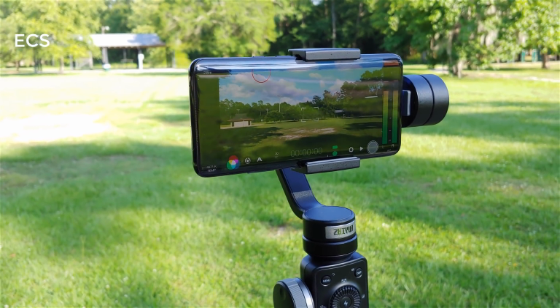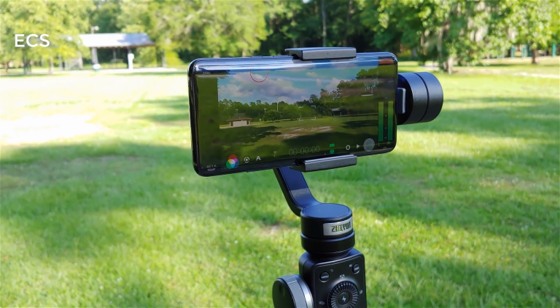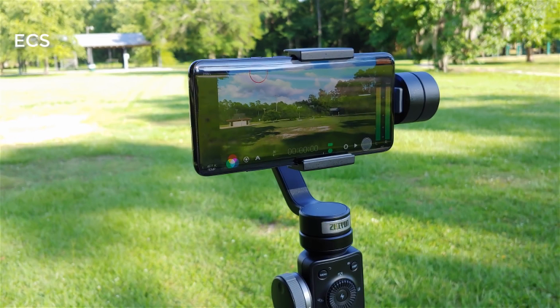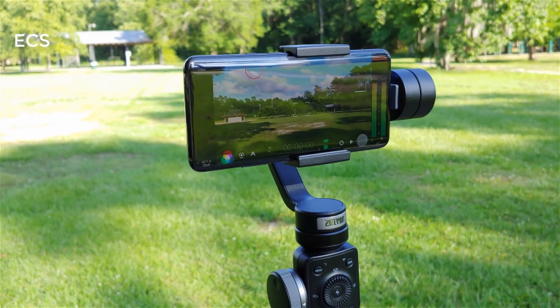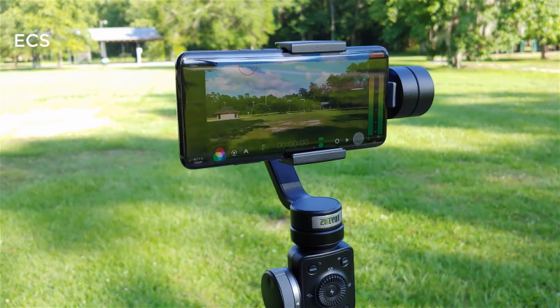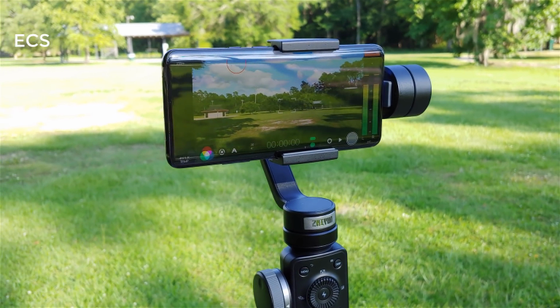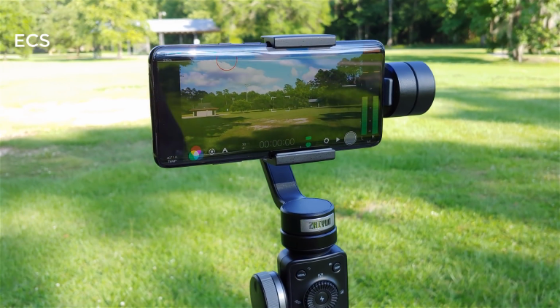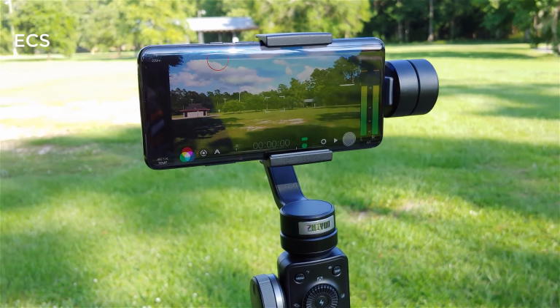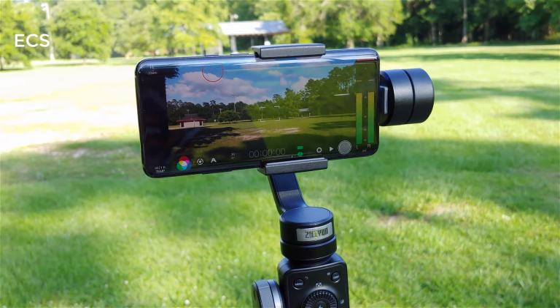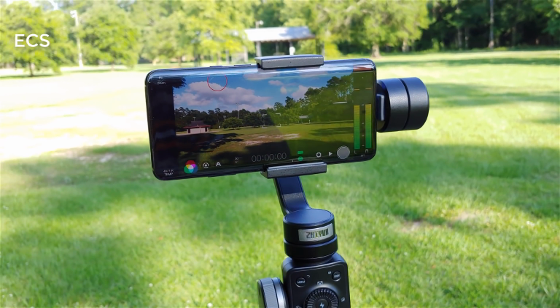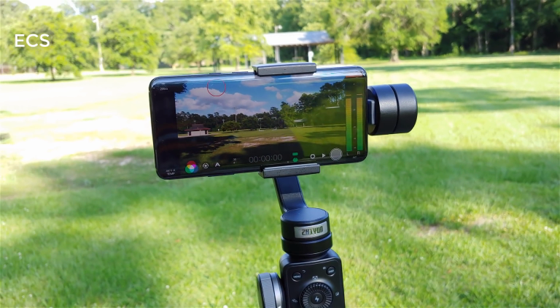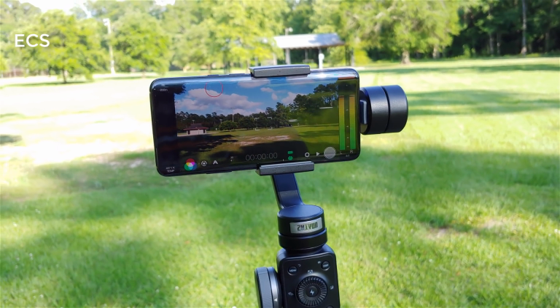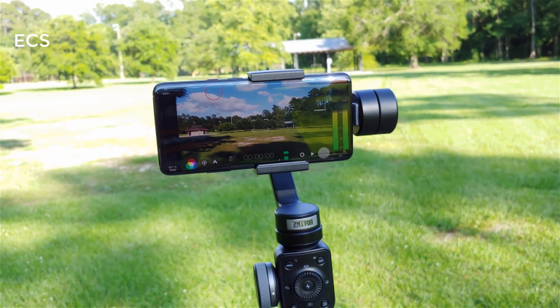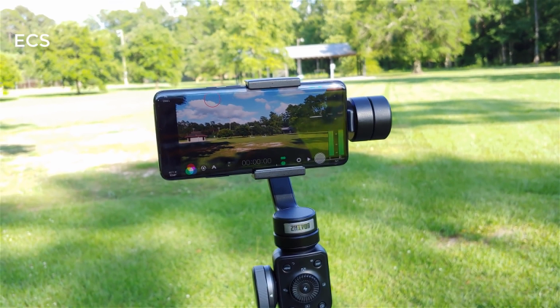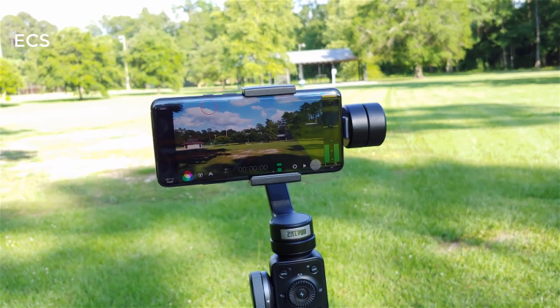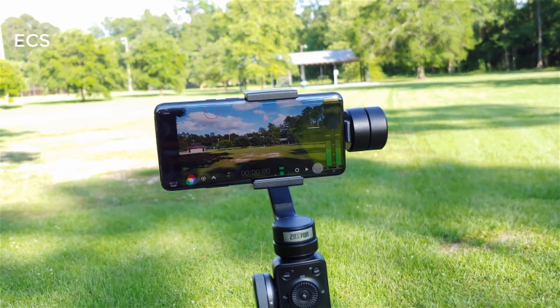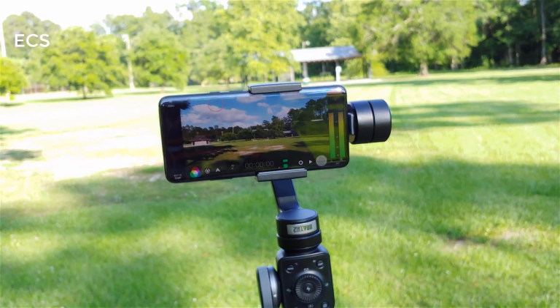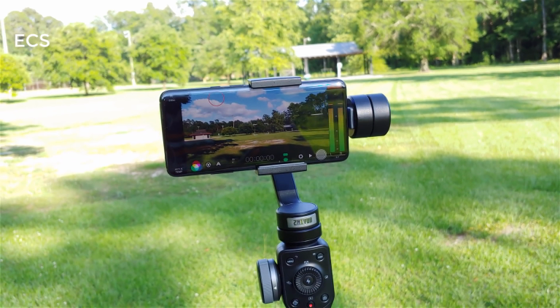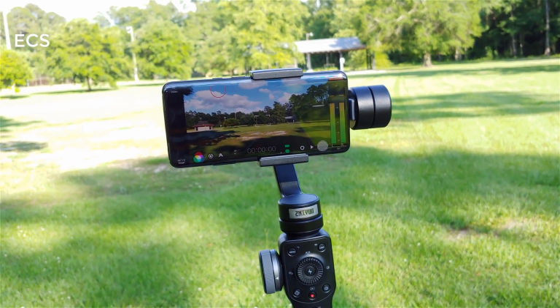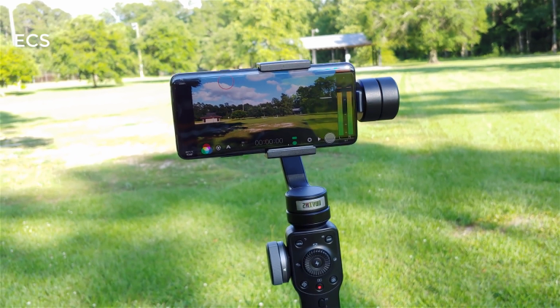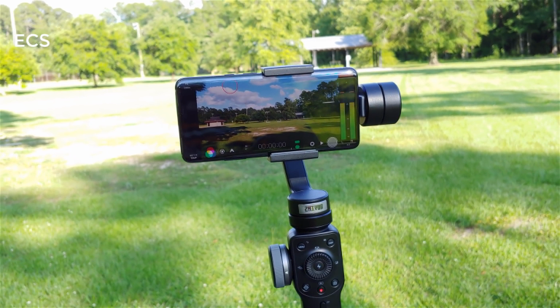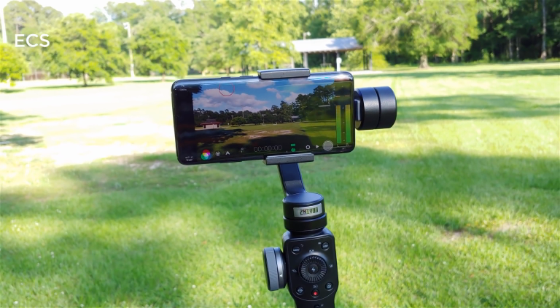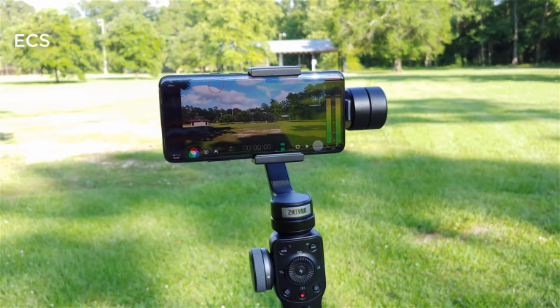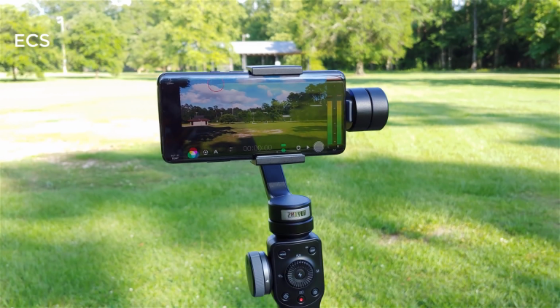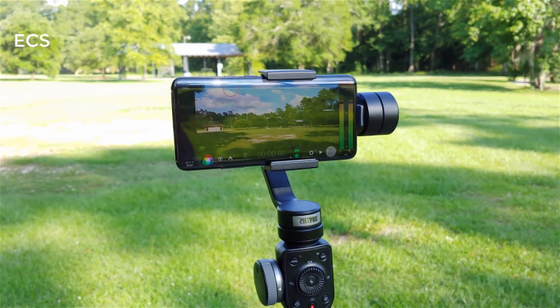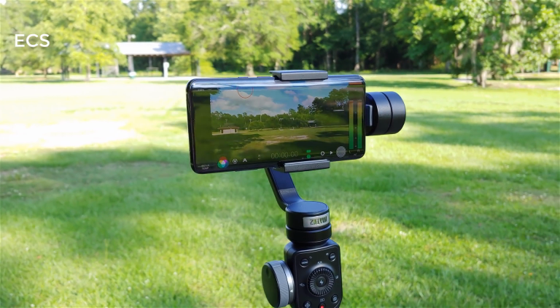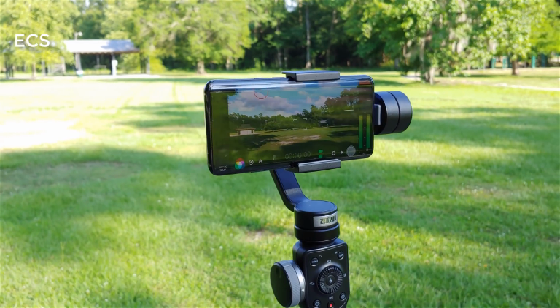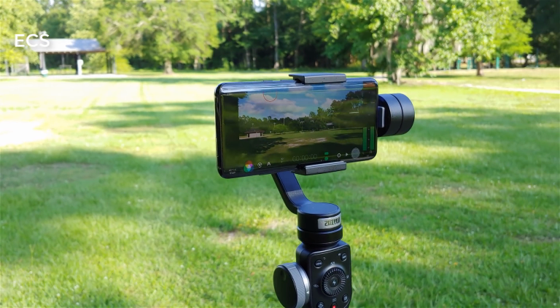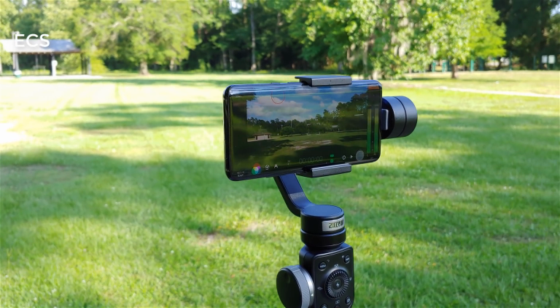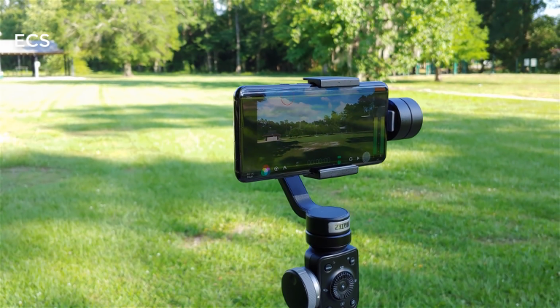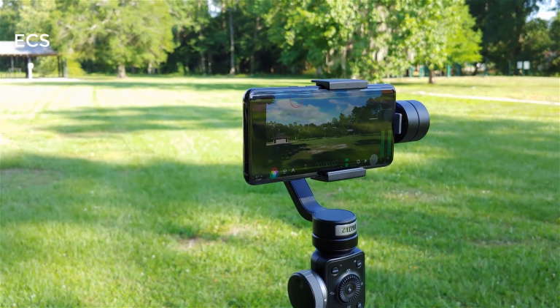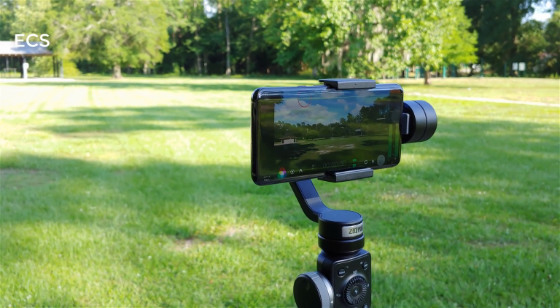So sit back and relax, get your popcorn ready, and let's have some fun with the OnePlus 7 Pro. Let's go.